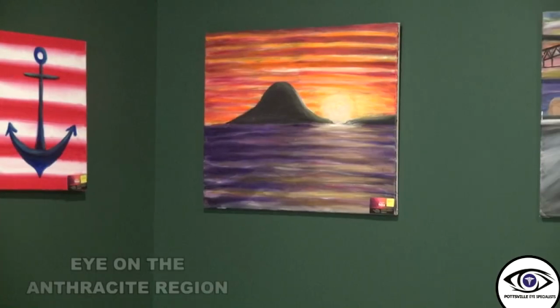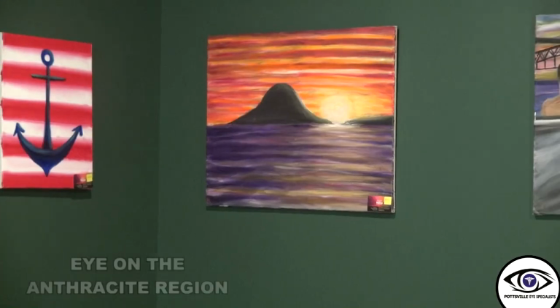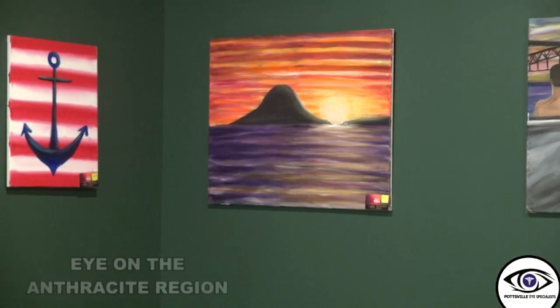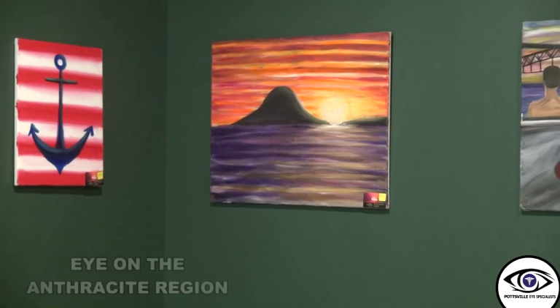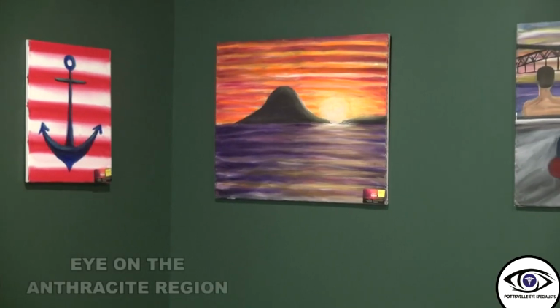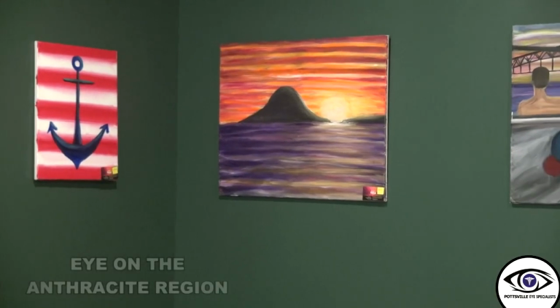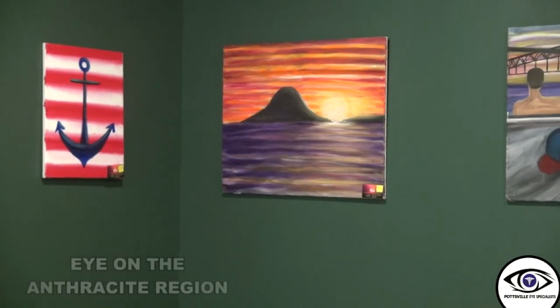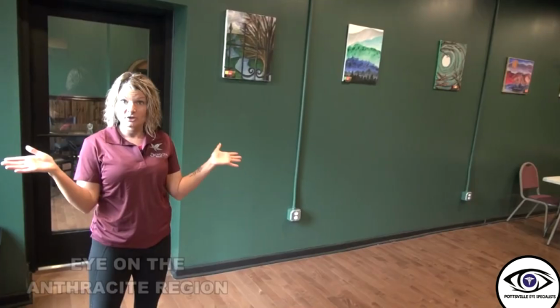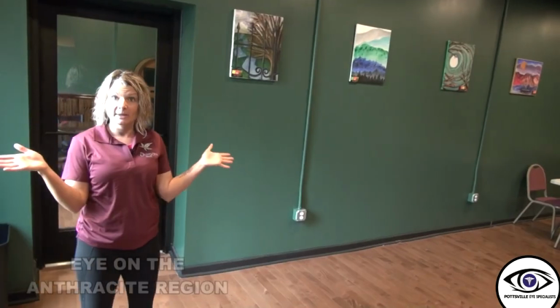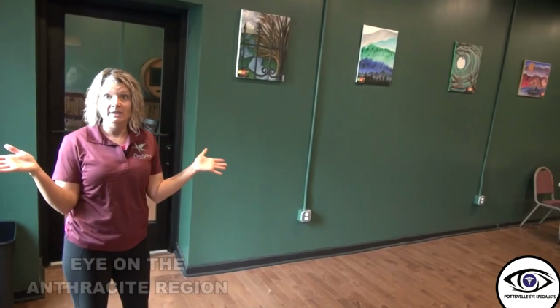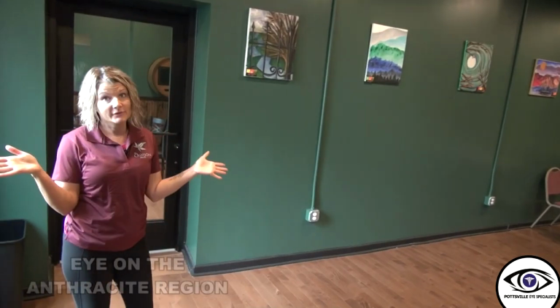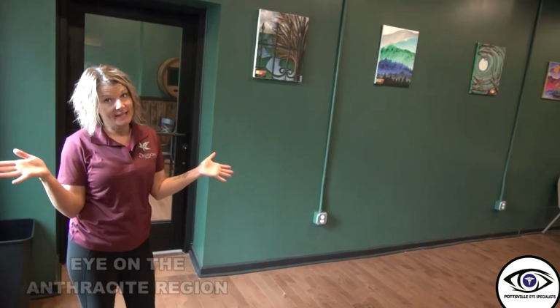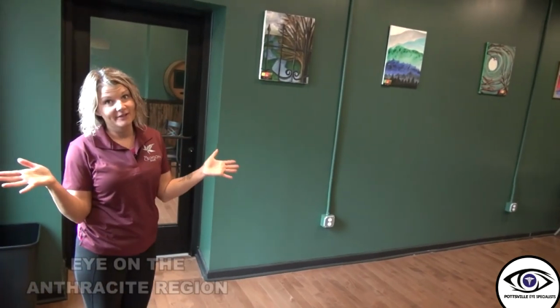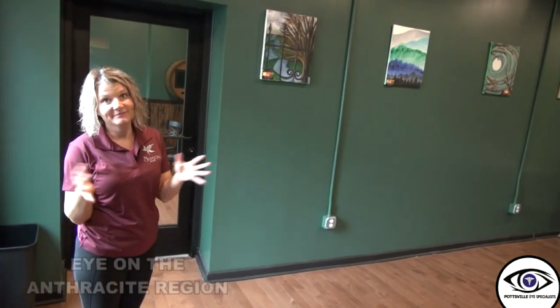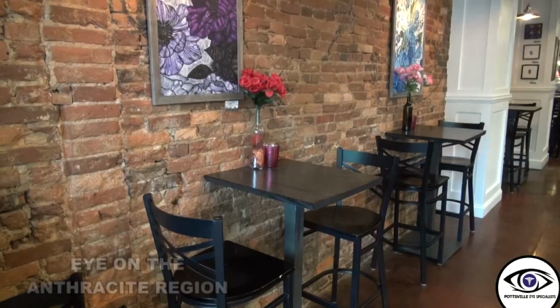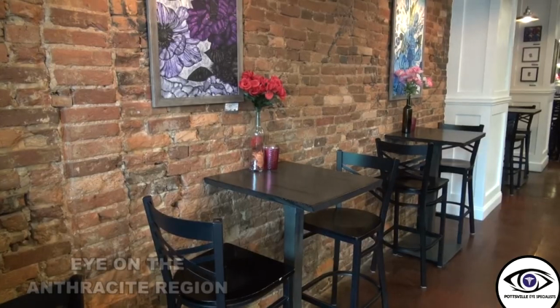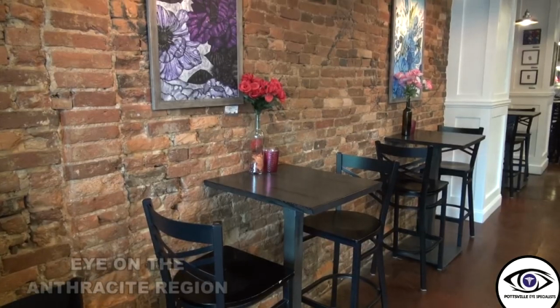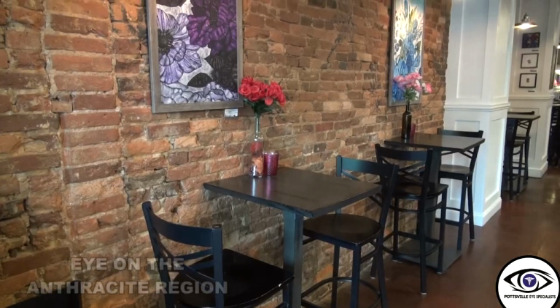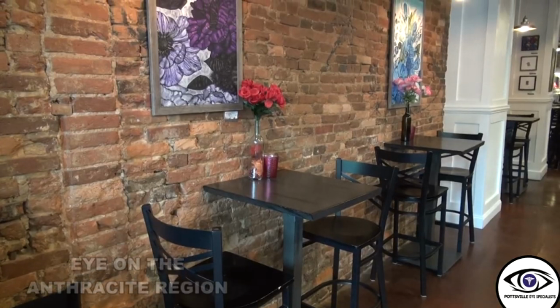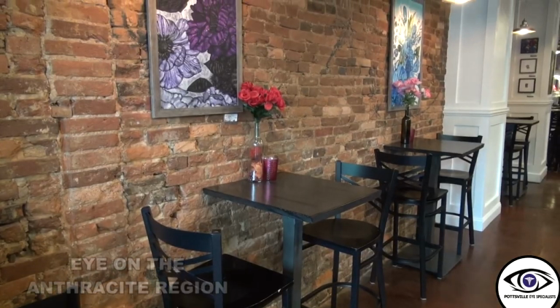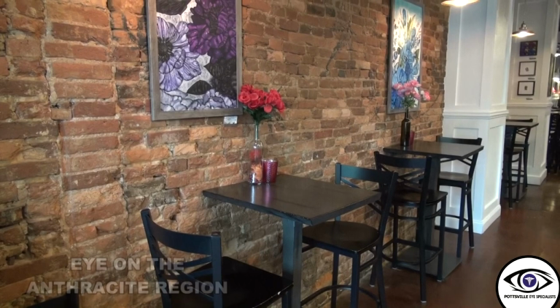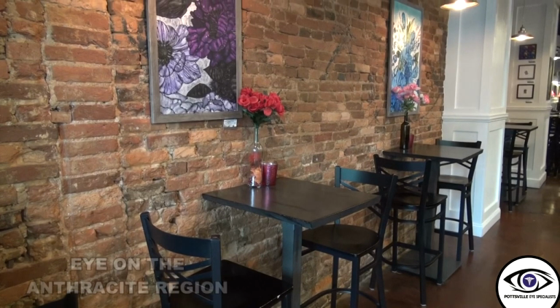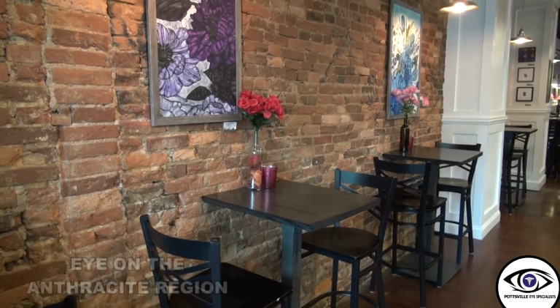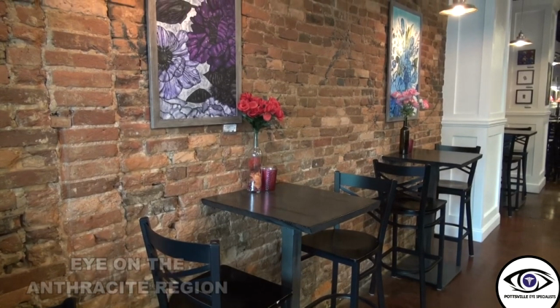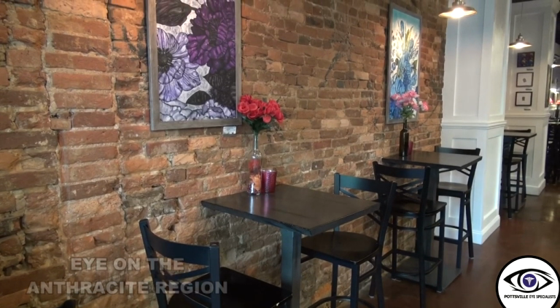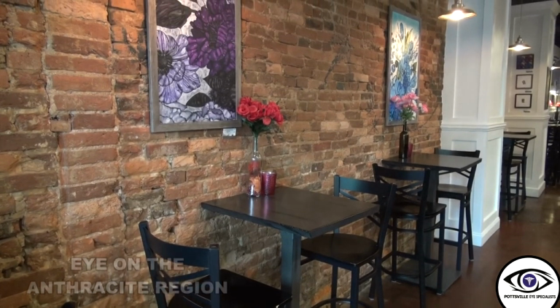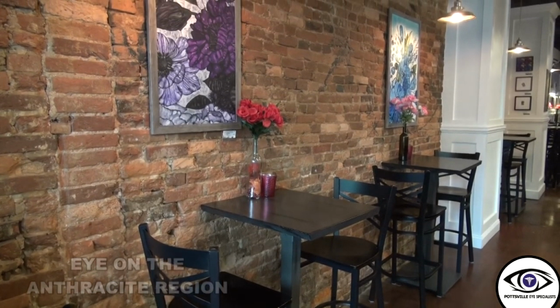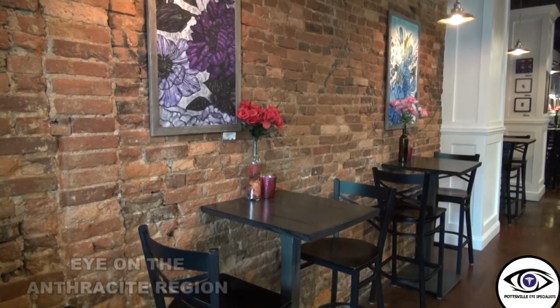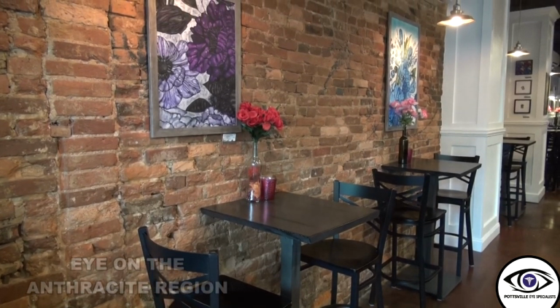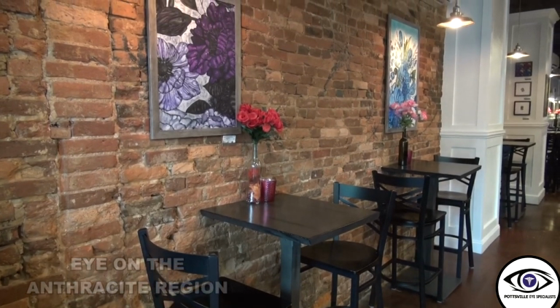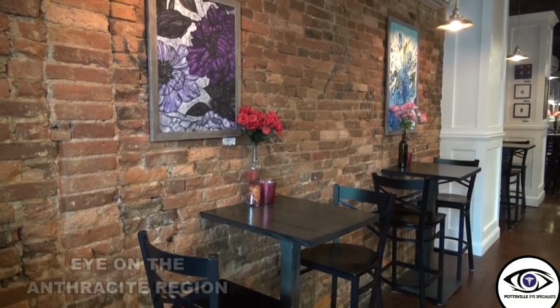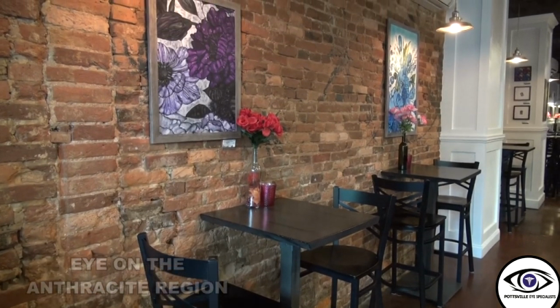All of the artwork we have featured up here is for sale. Lori Cassidy — she's a teacher at Nativity — she sells her artwork here.